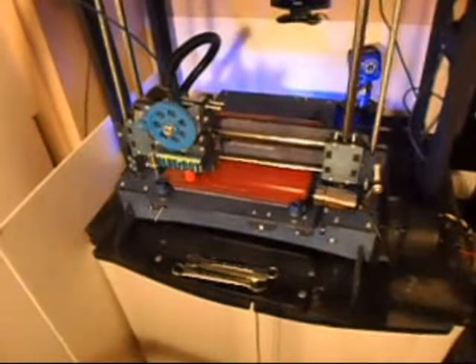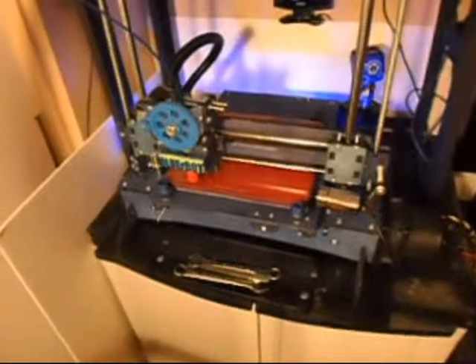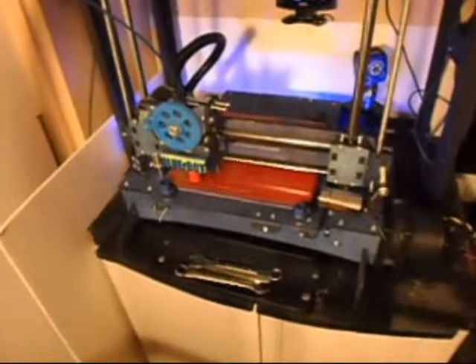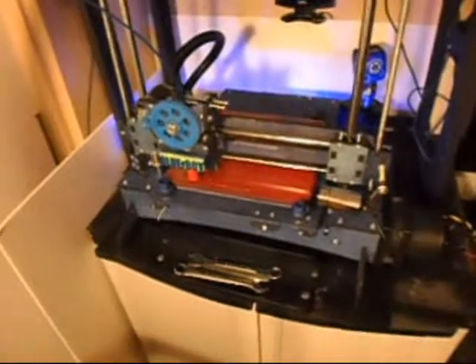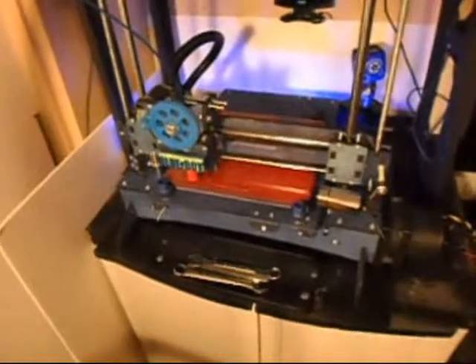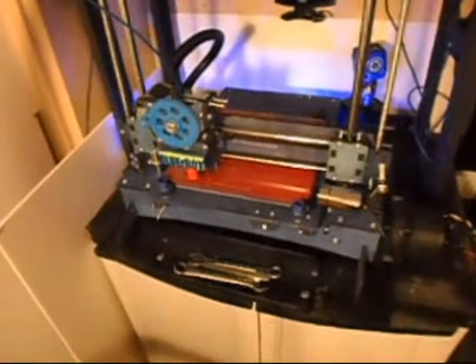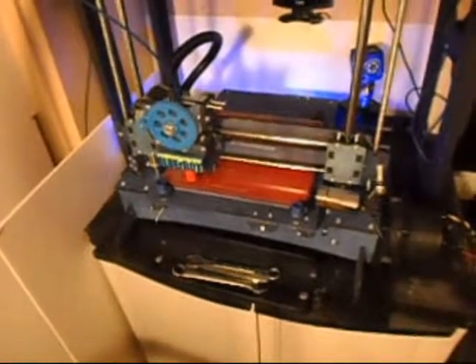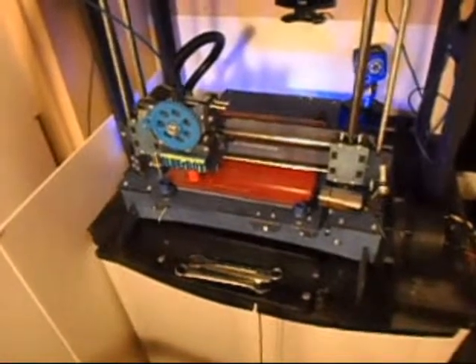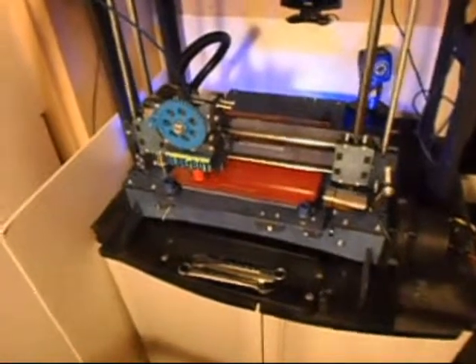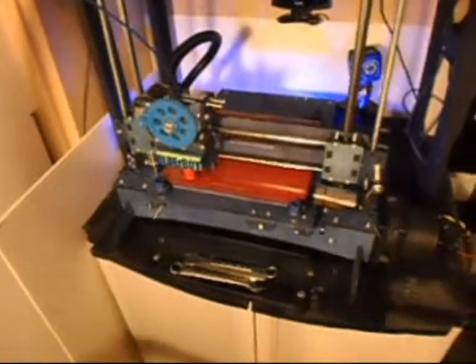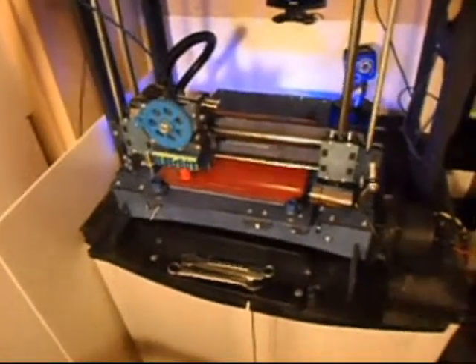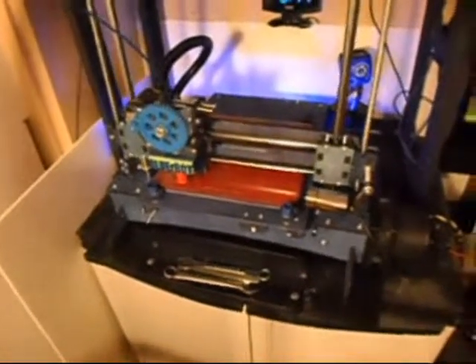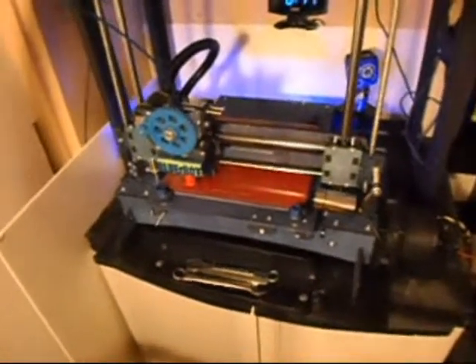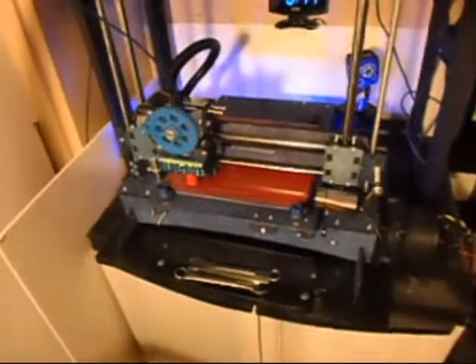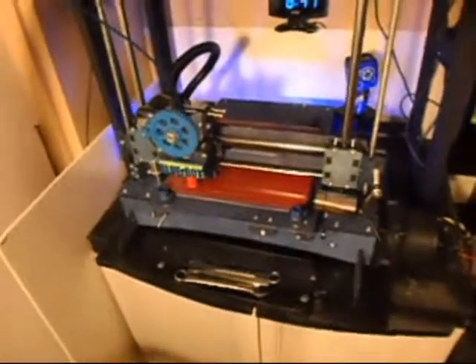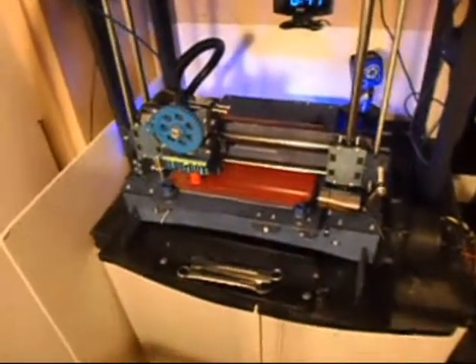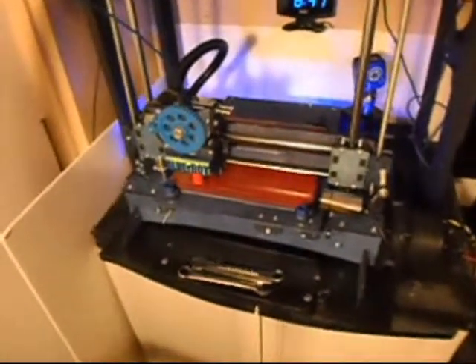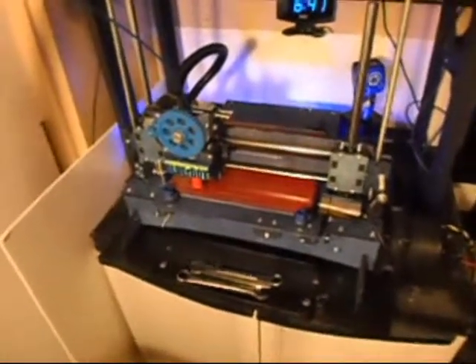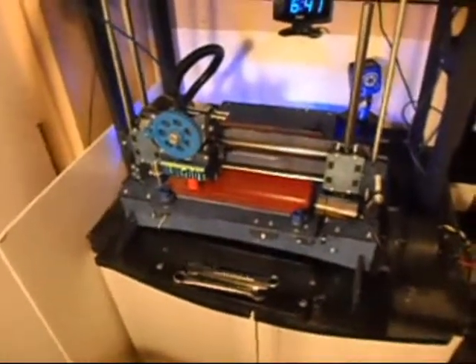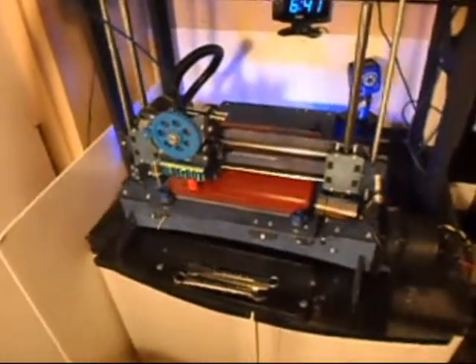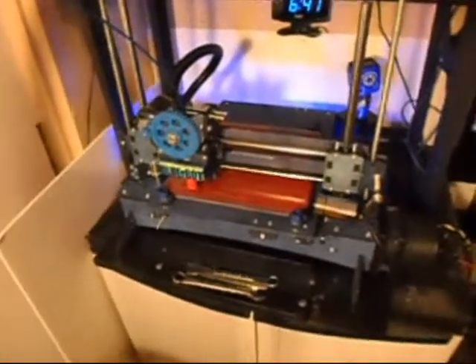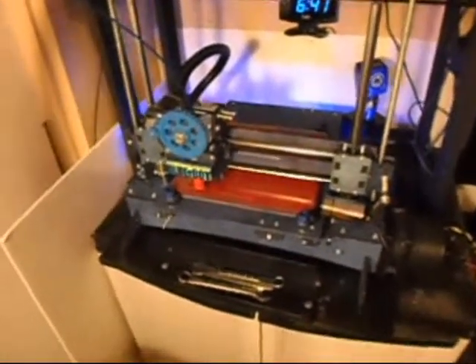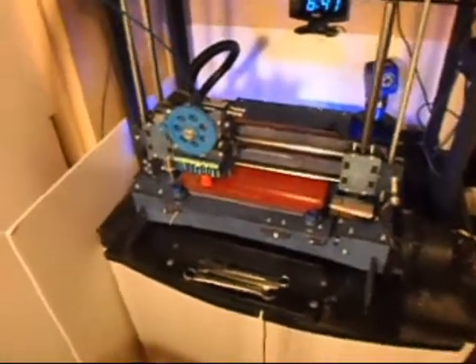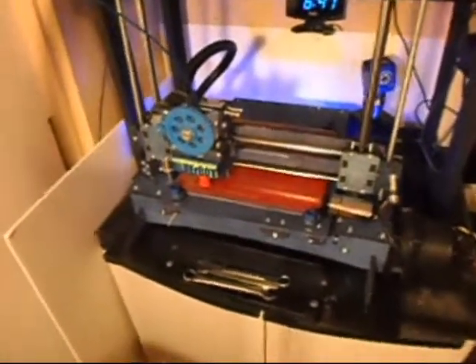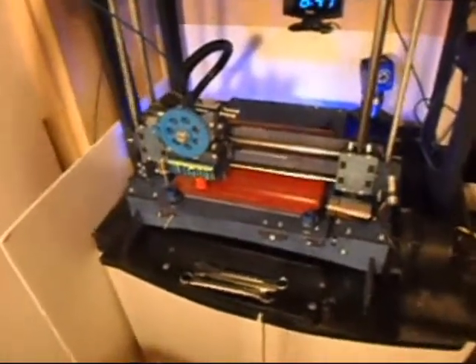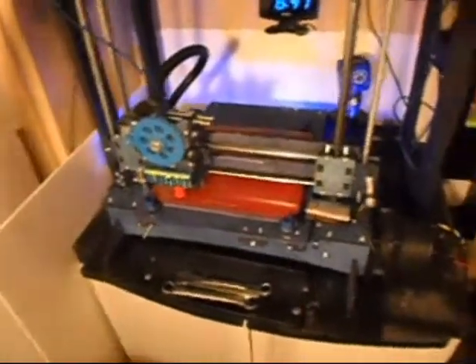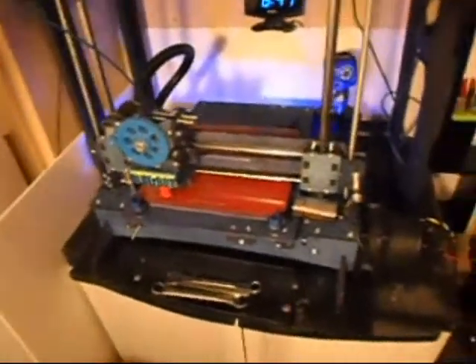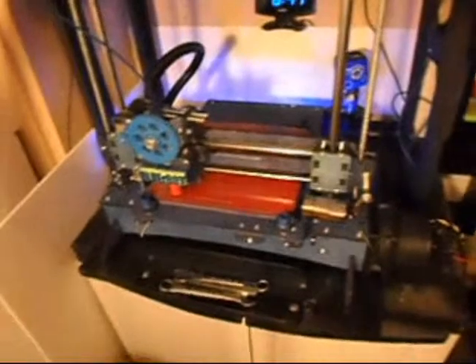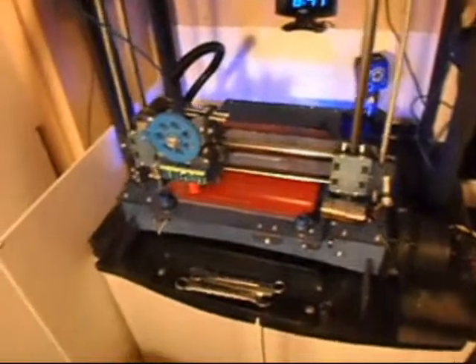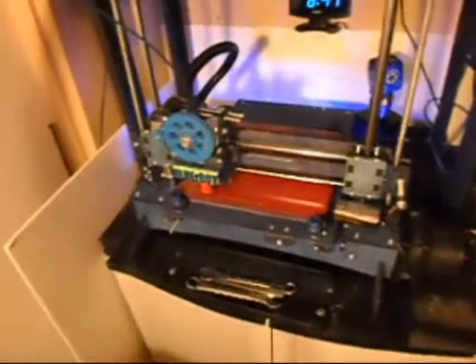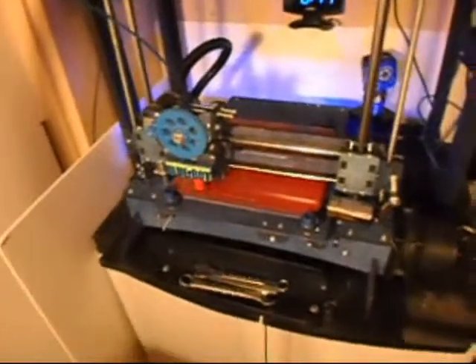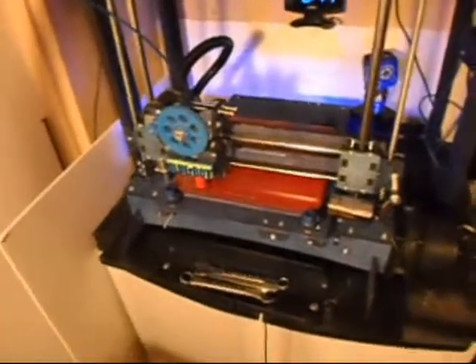Welcome back YouTube. I've completed the Blue Robot 2.0 rebuild.